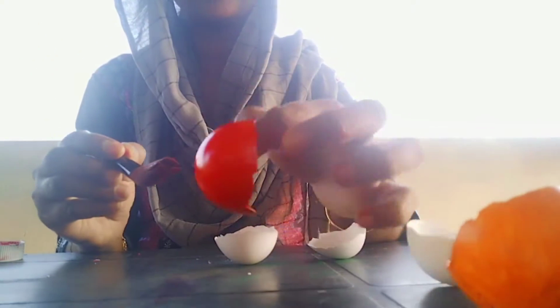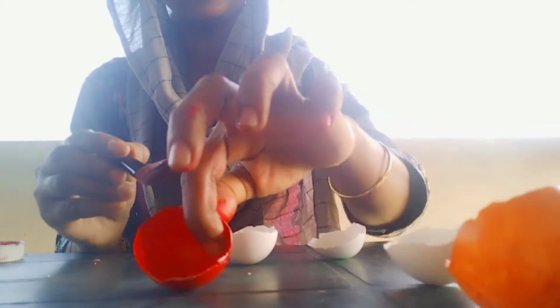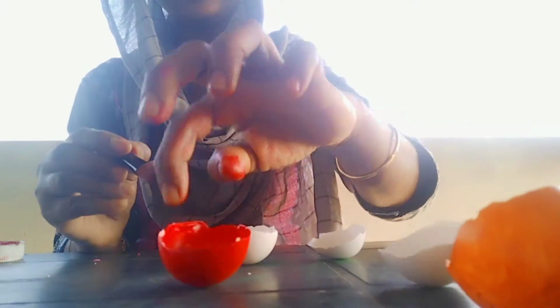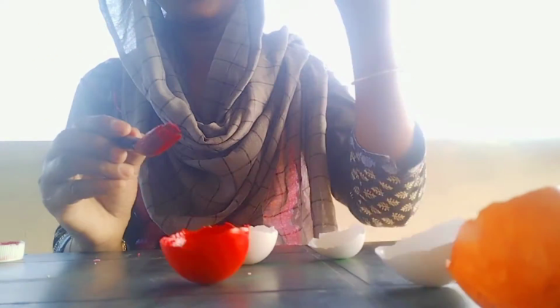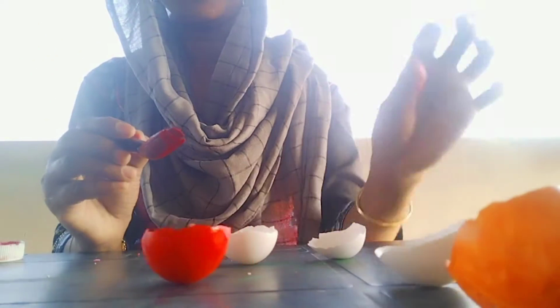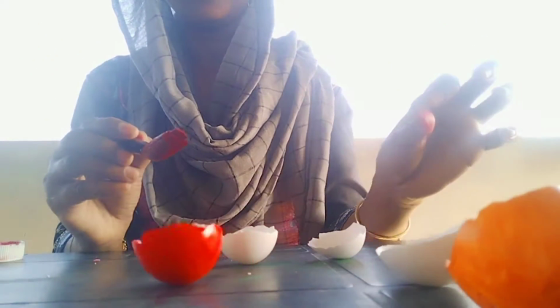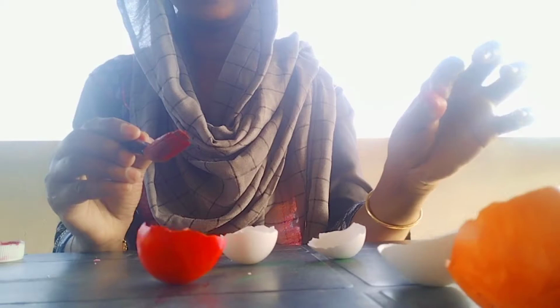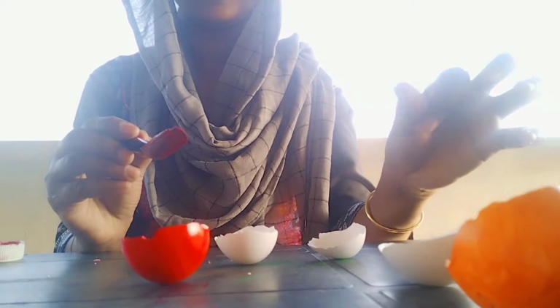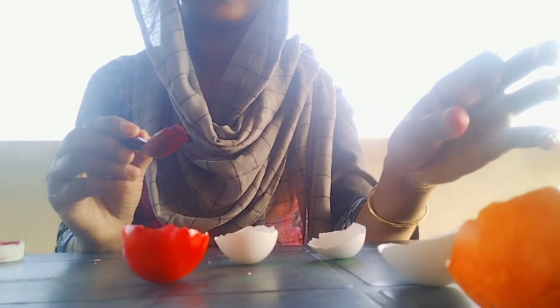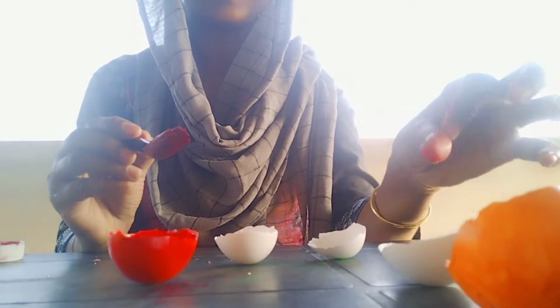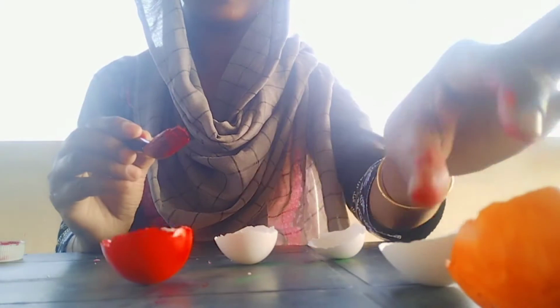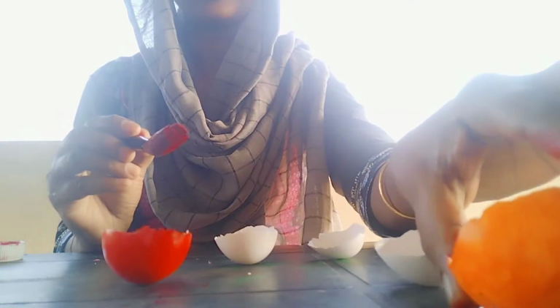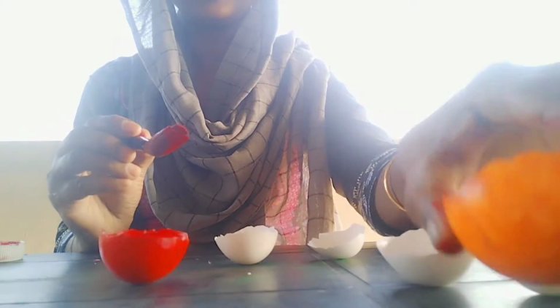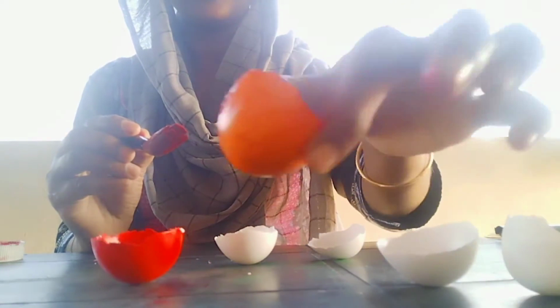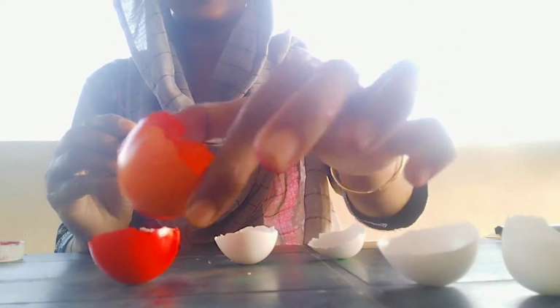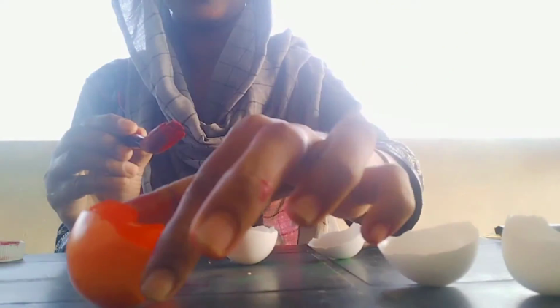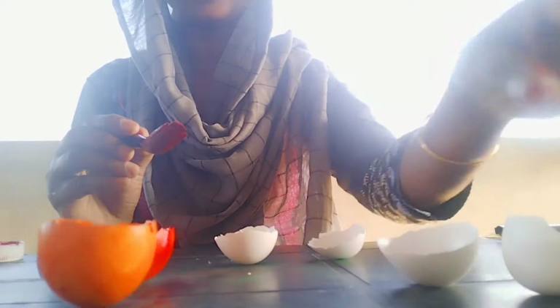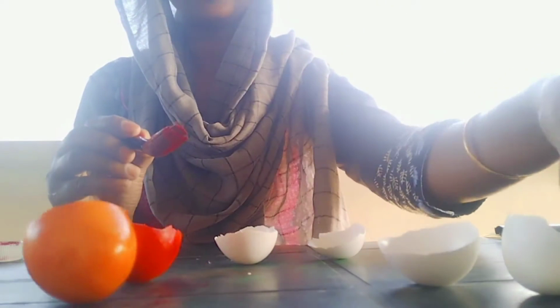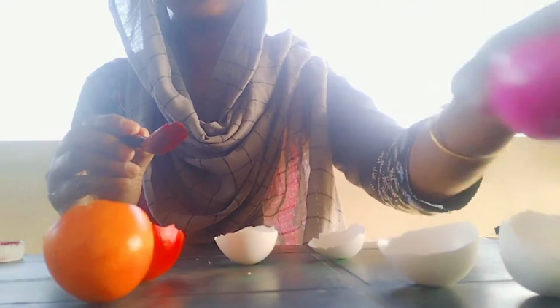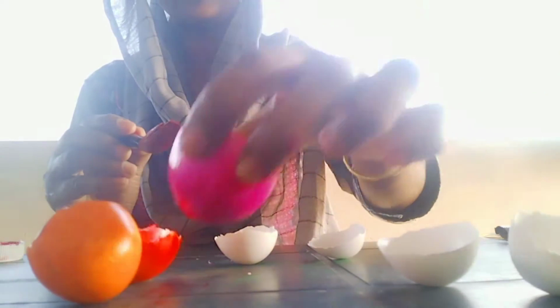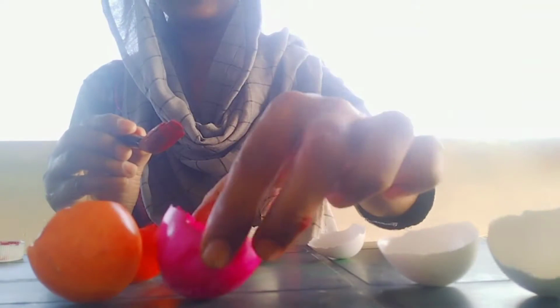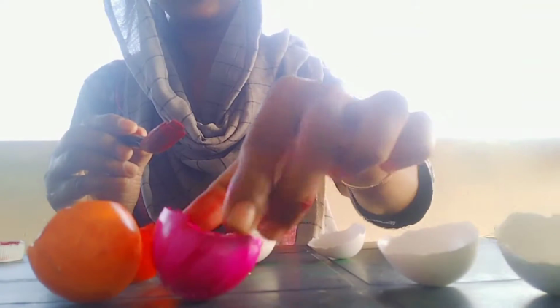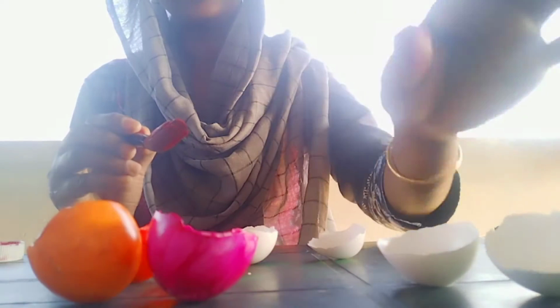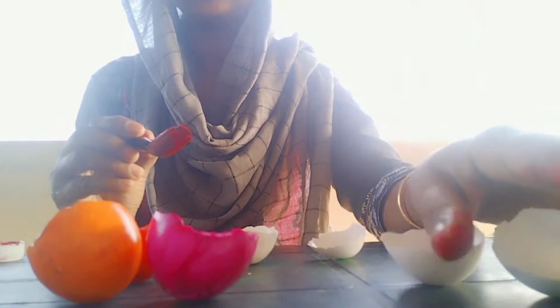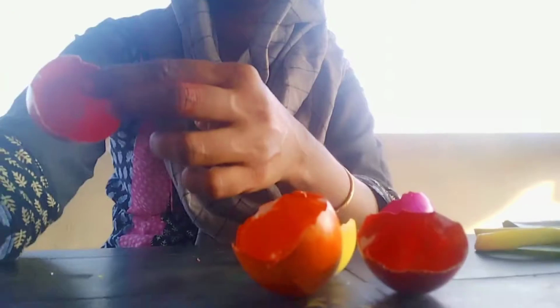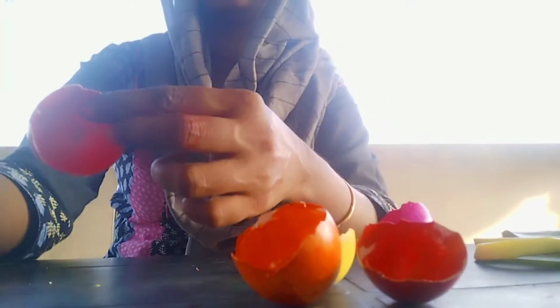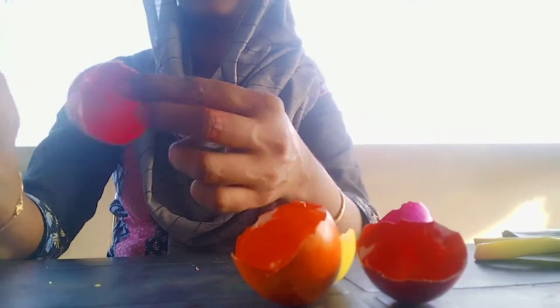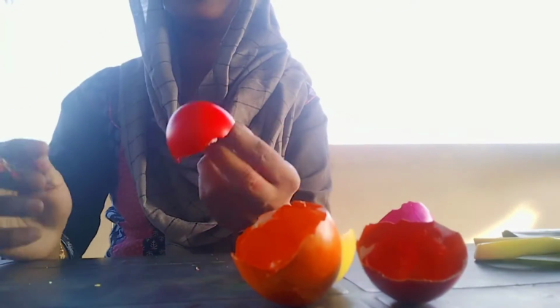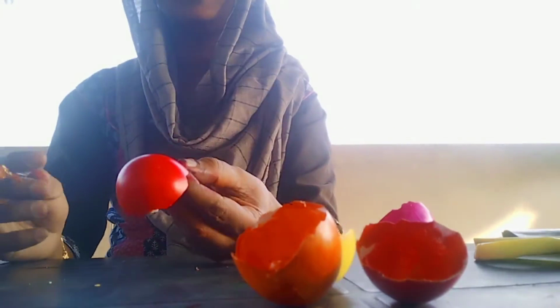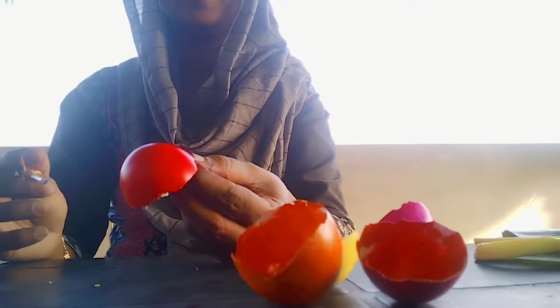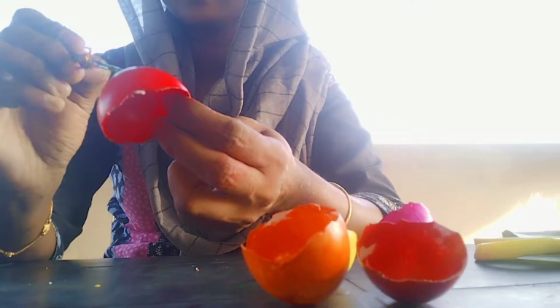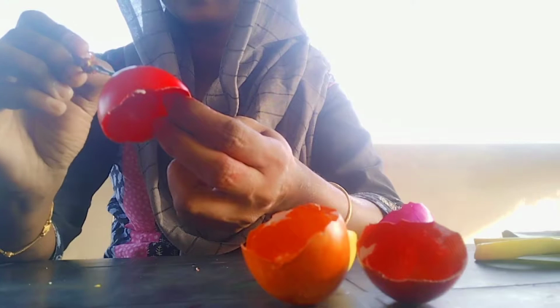I will make a white color. This is the first one and the second one.